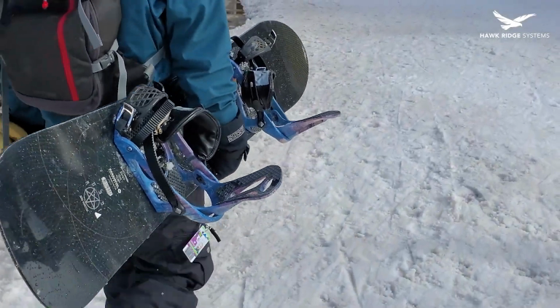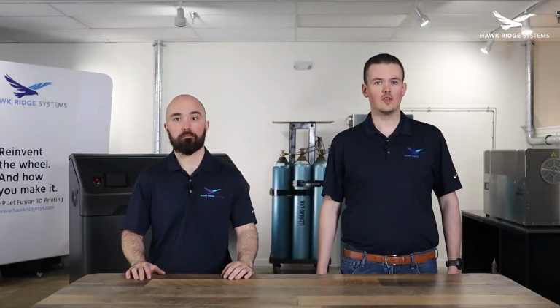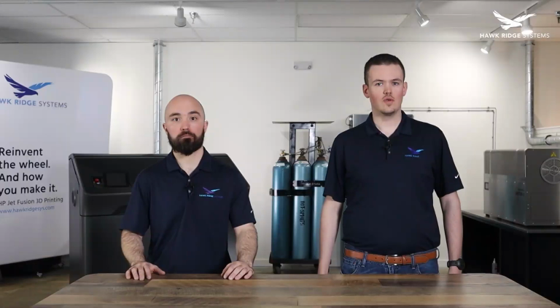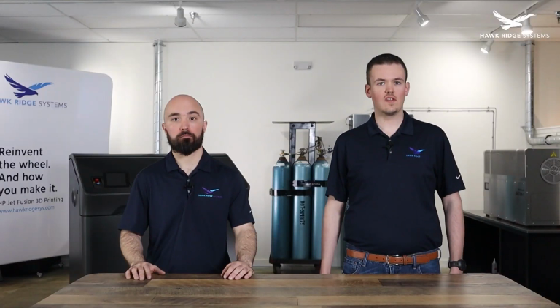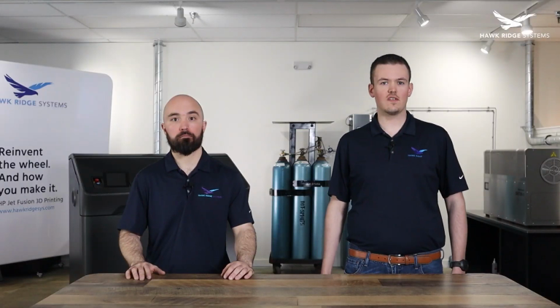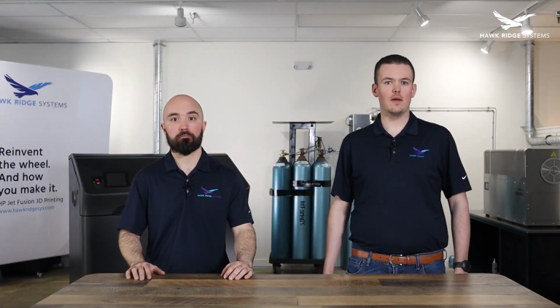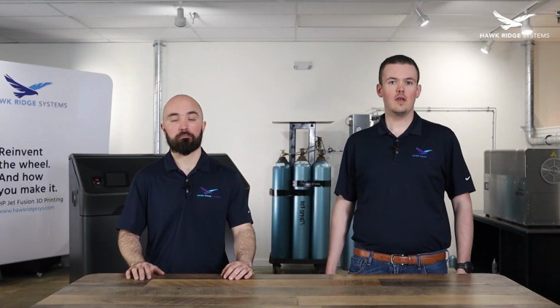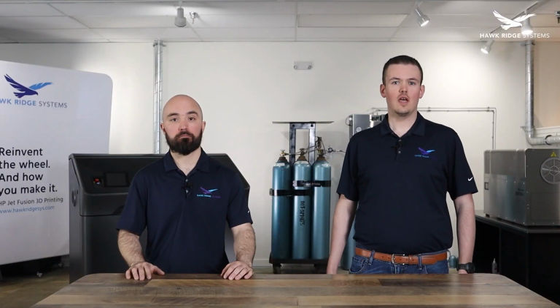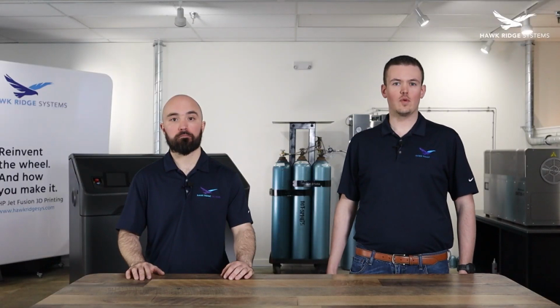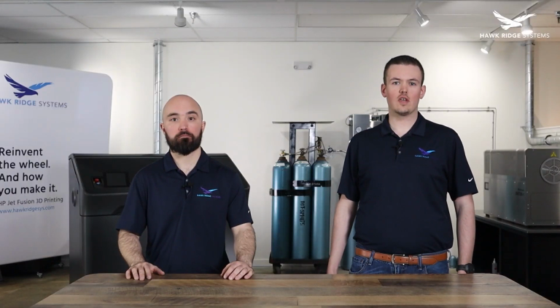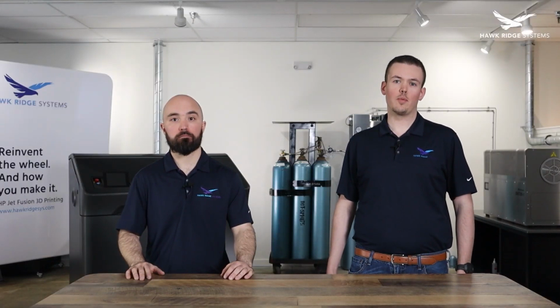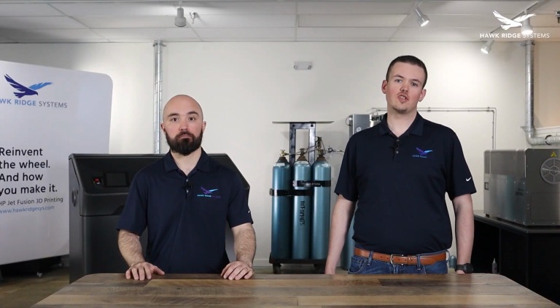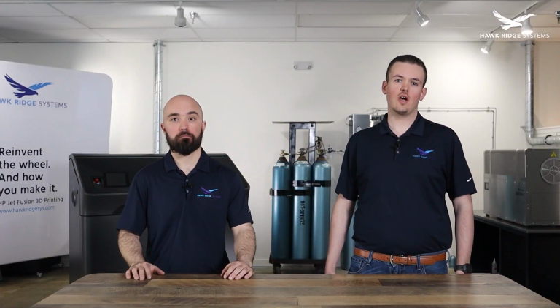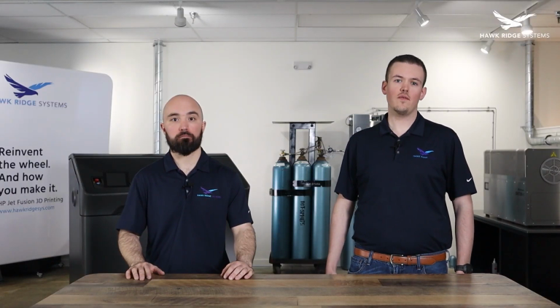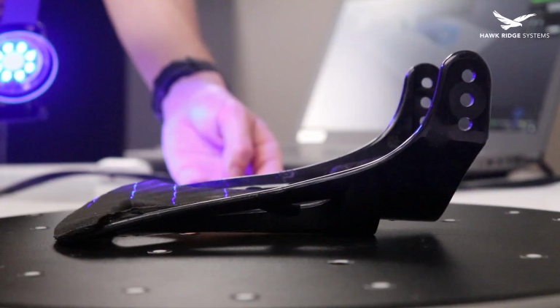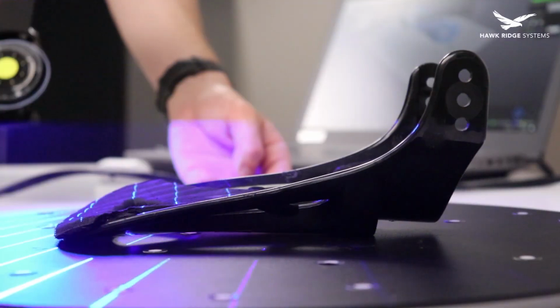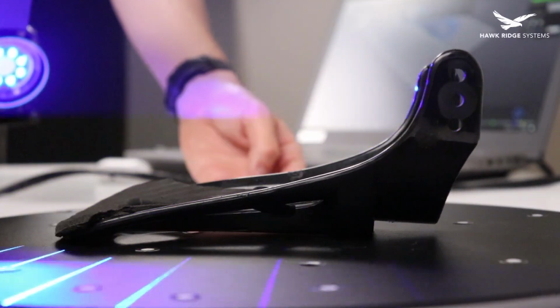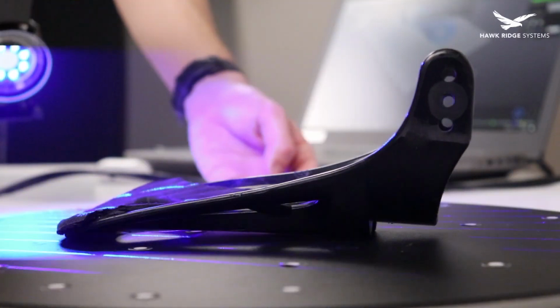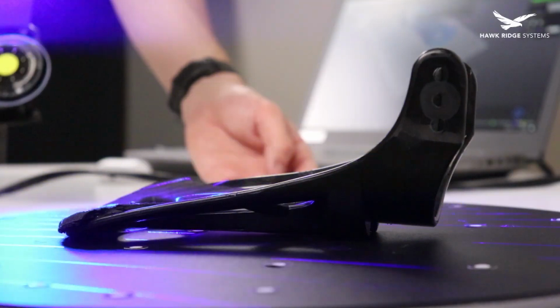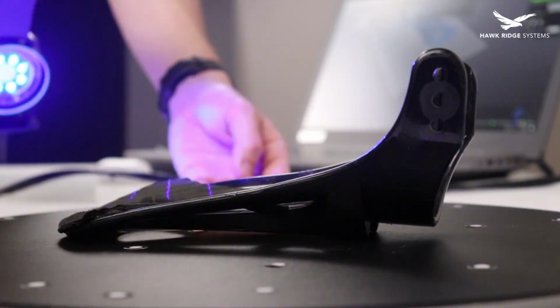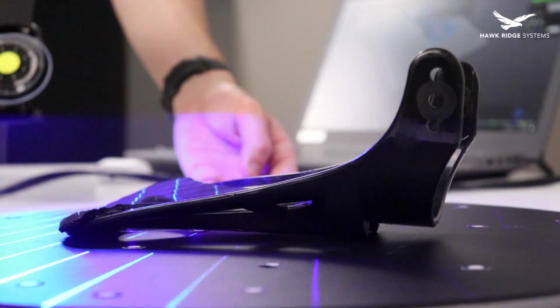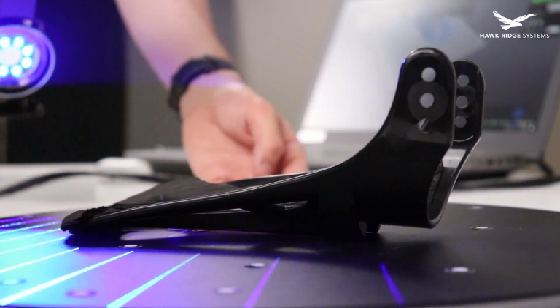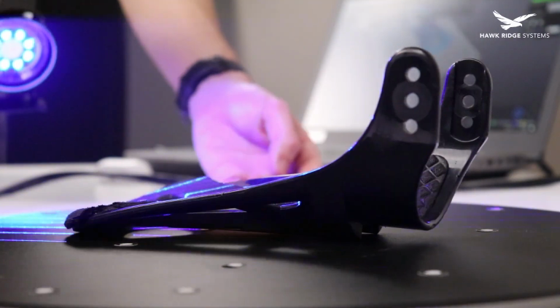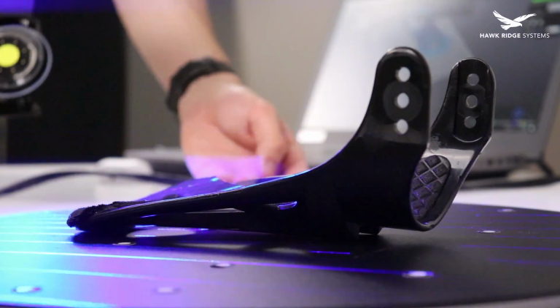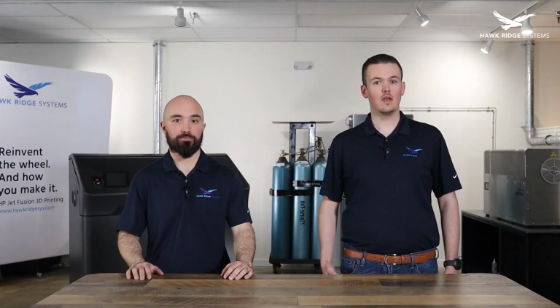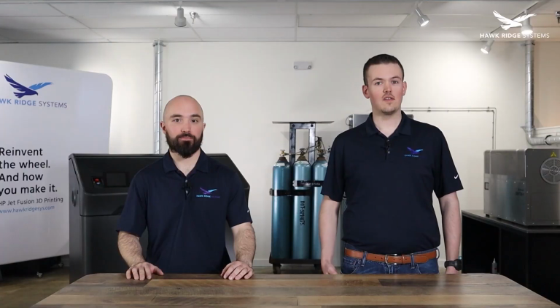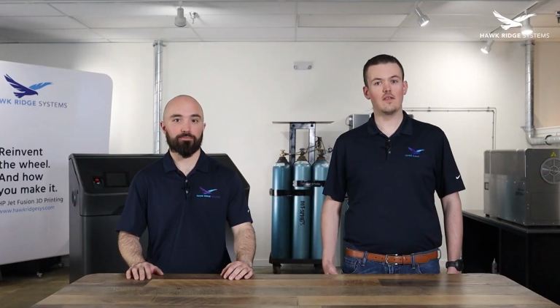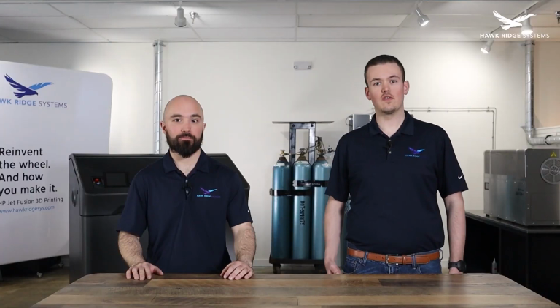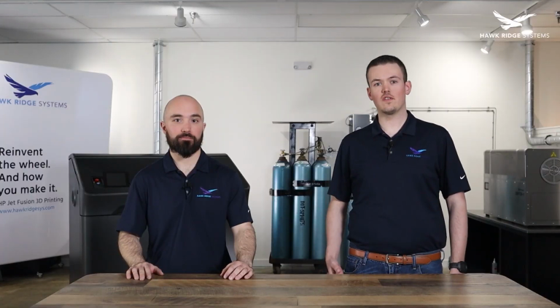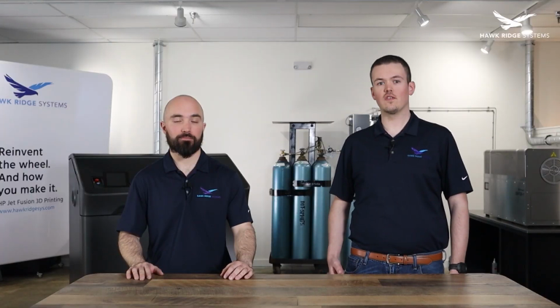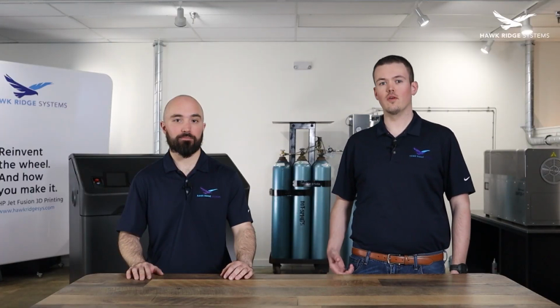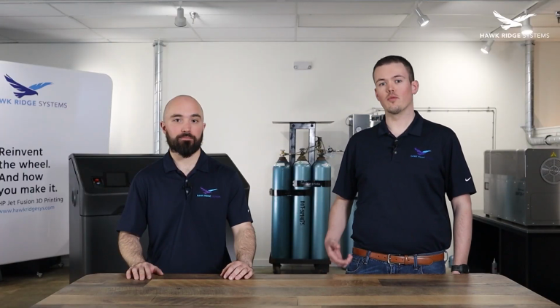Join us next time as we kick the project off by scanning and reverse engineering a set of existing snowboard bindings.